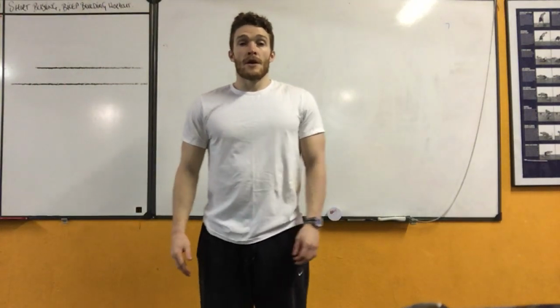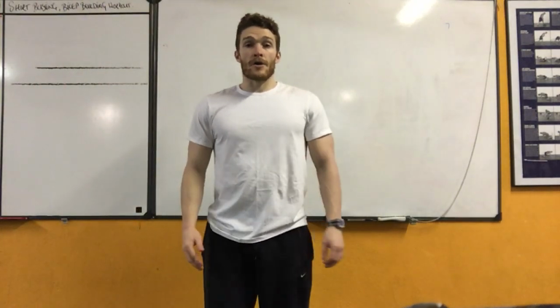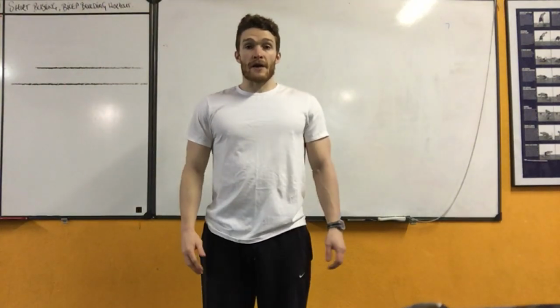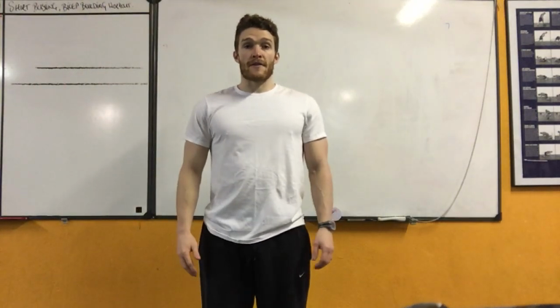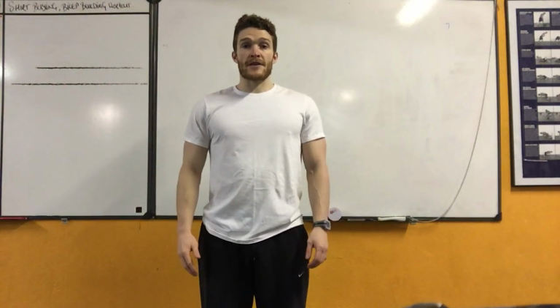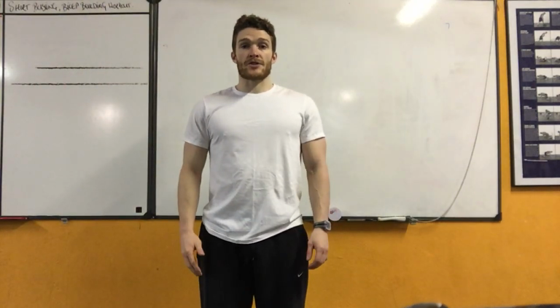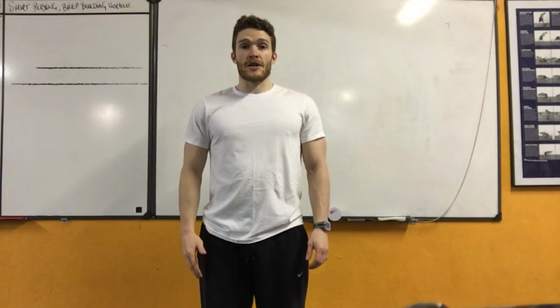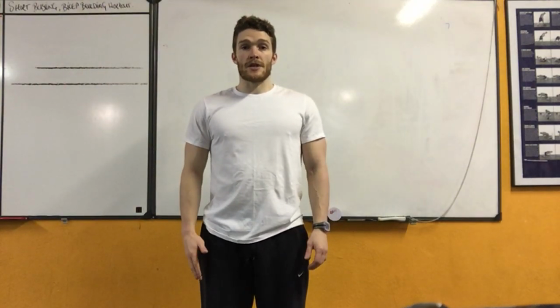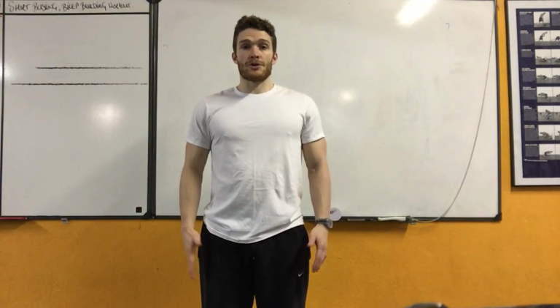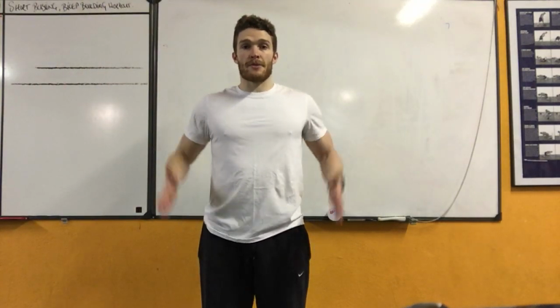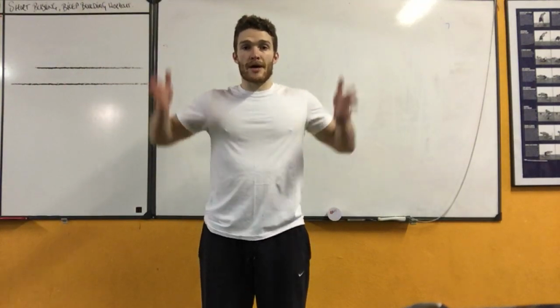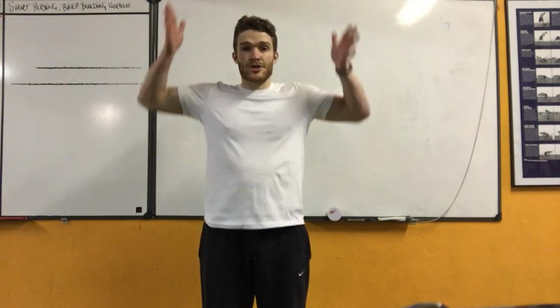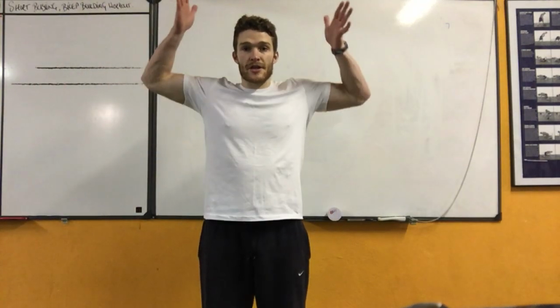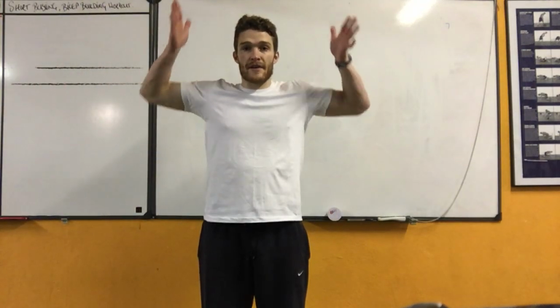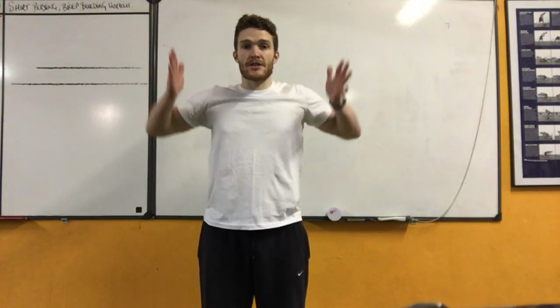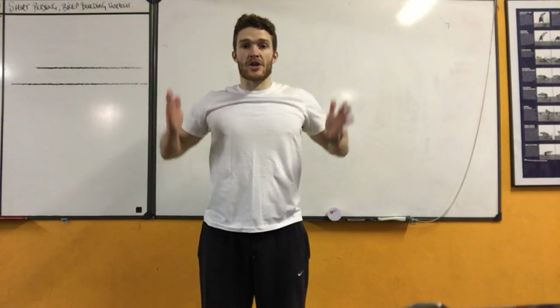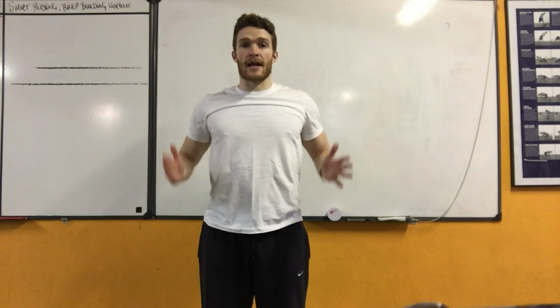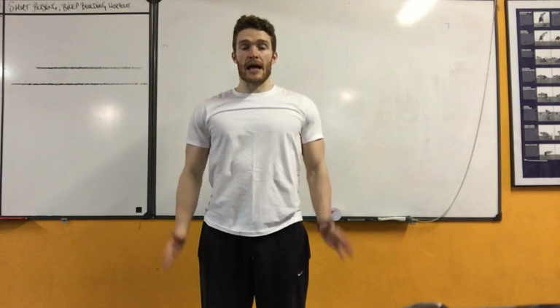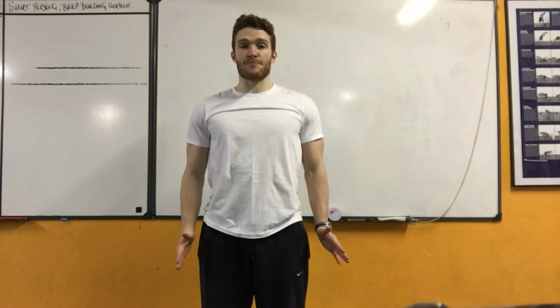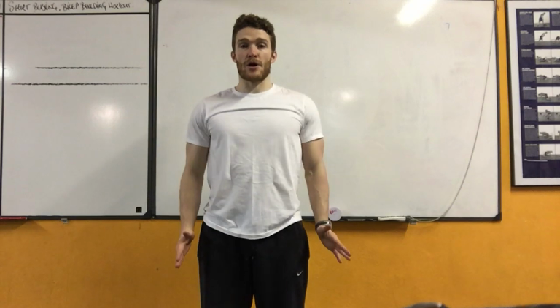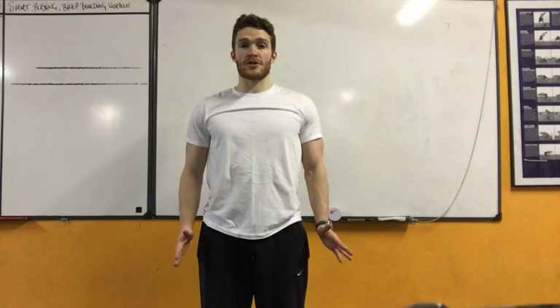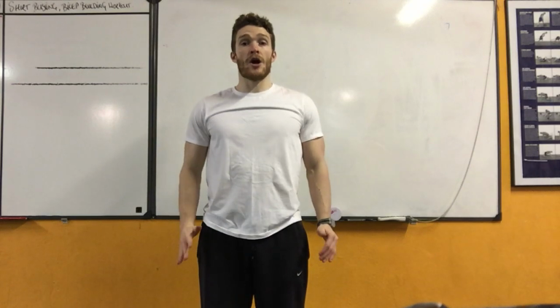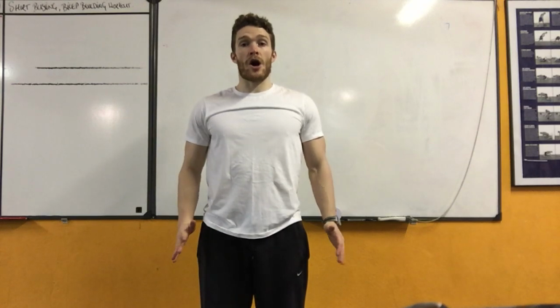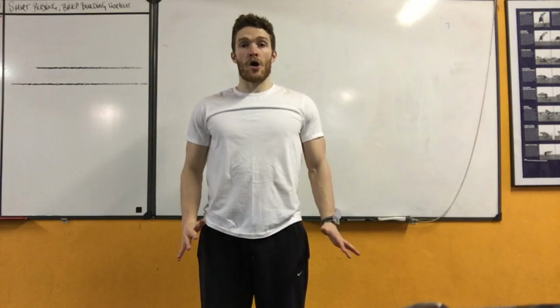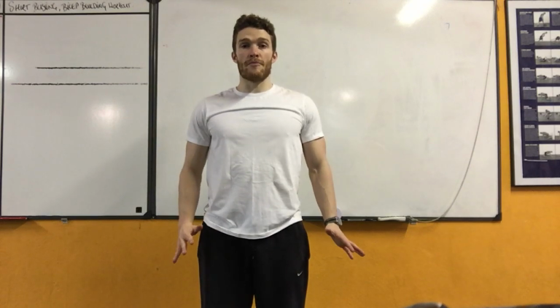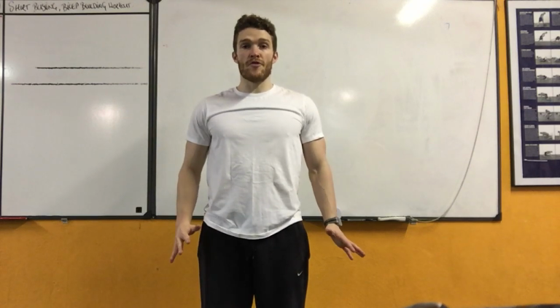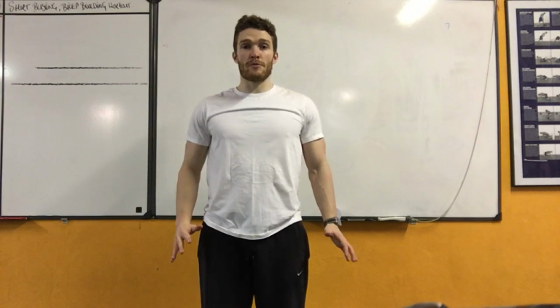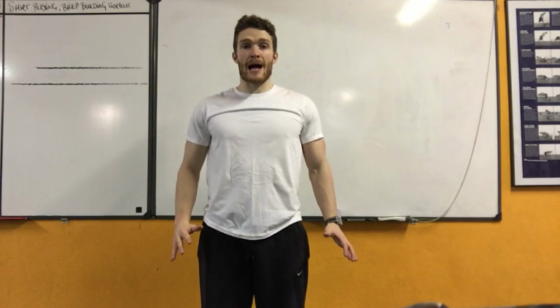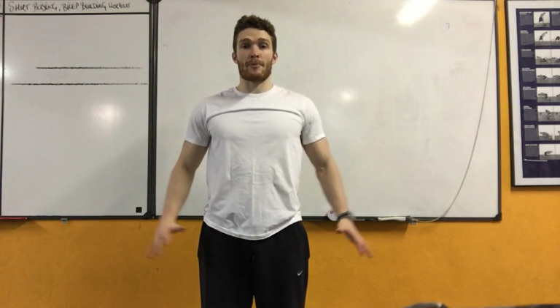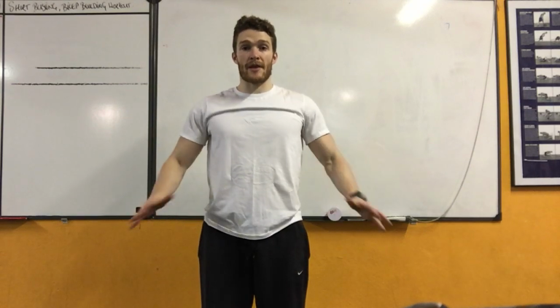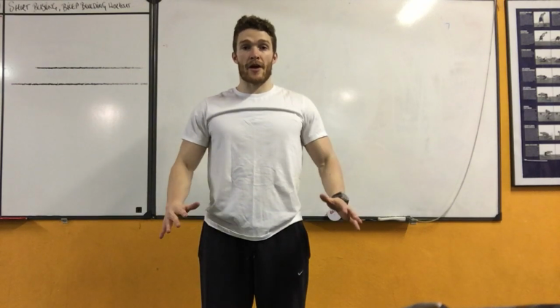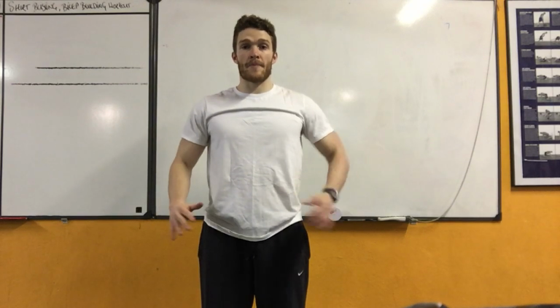For this exercise, I want you to imagine yourself inside a glass box. All the movement will happen within there.